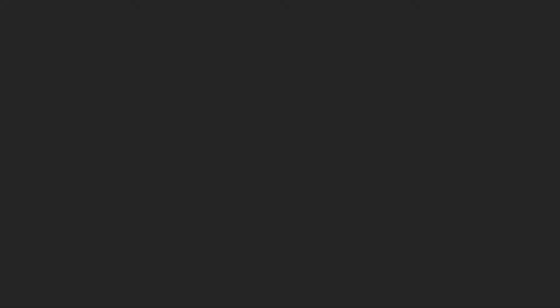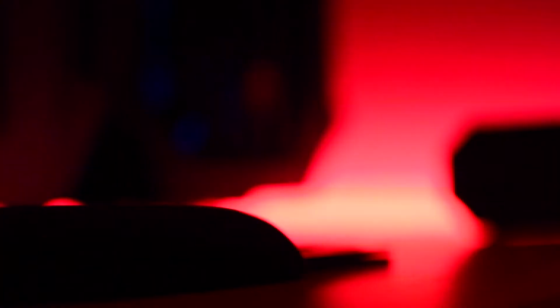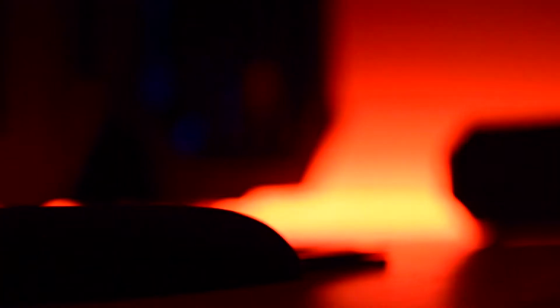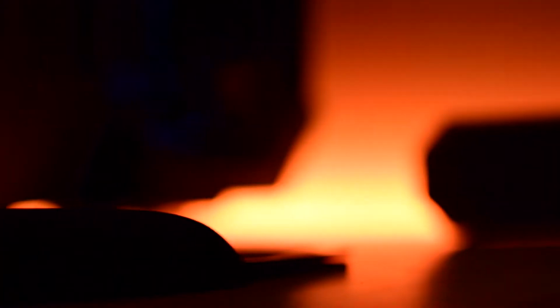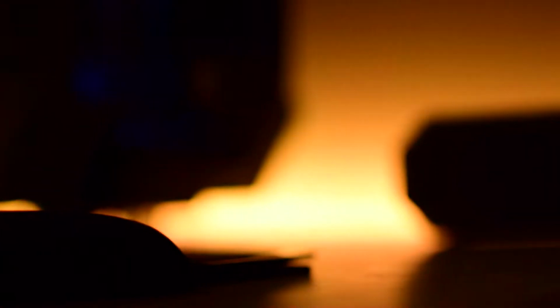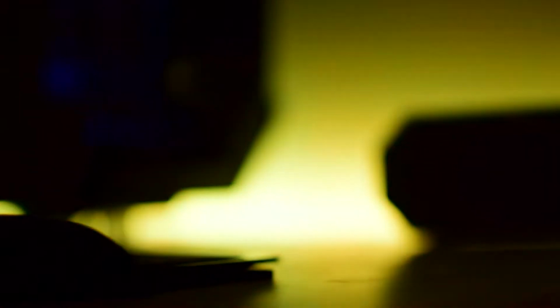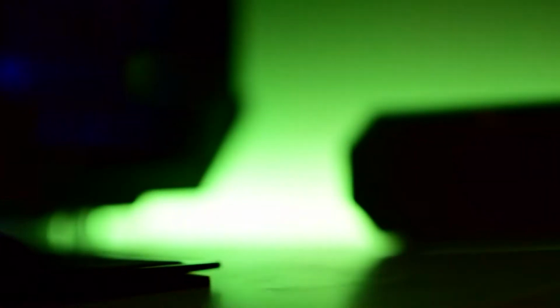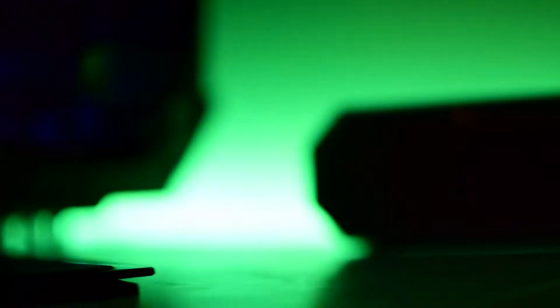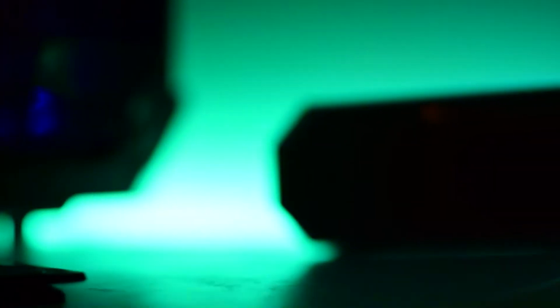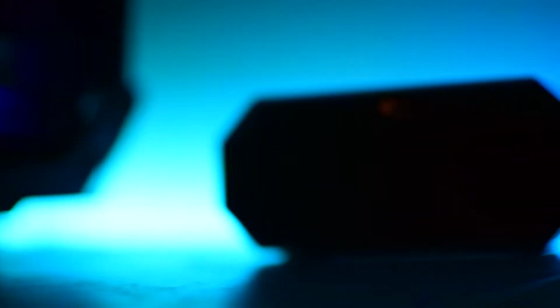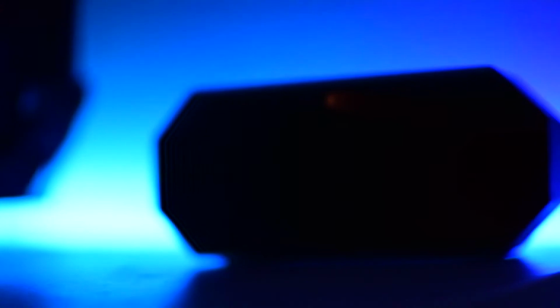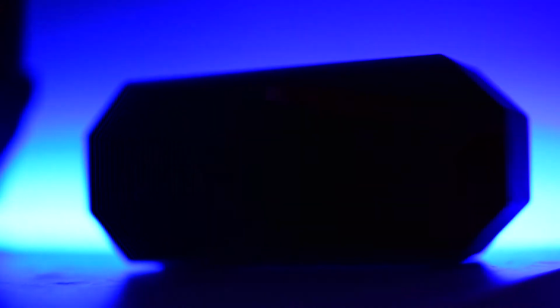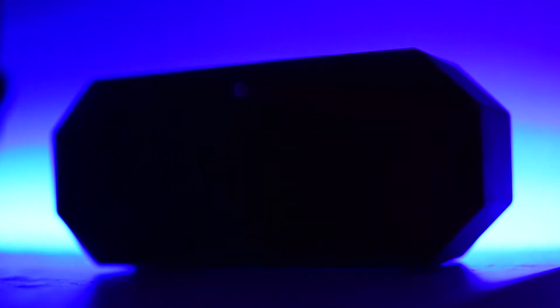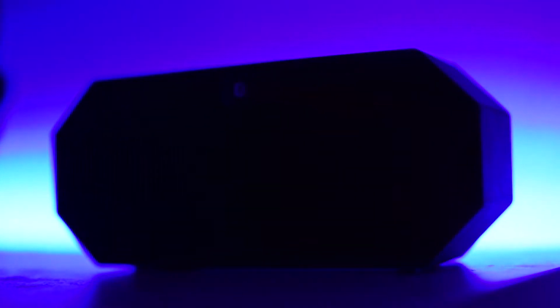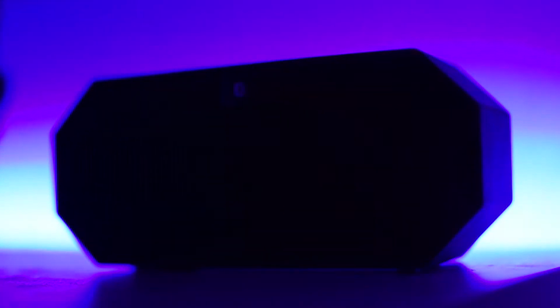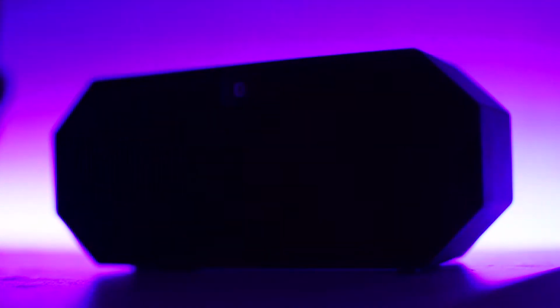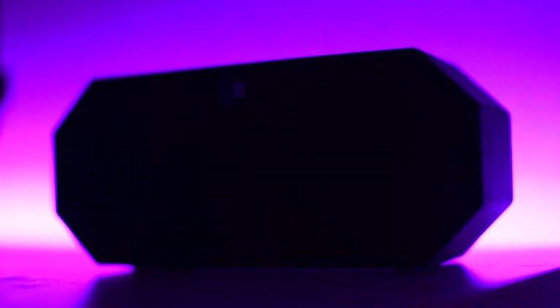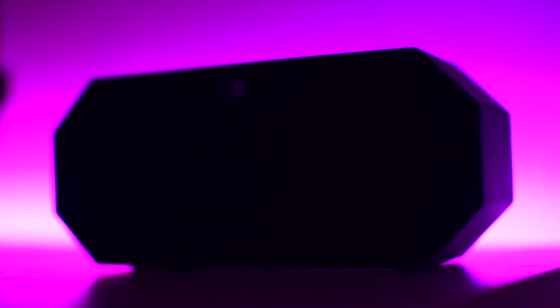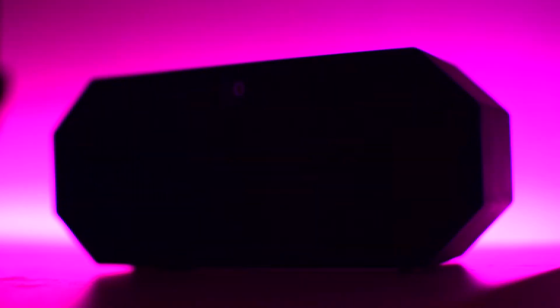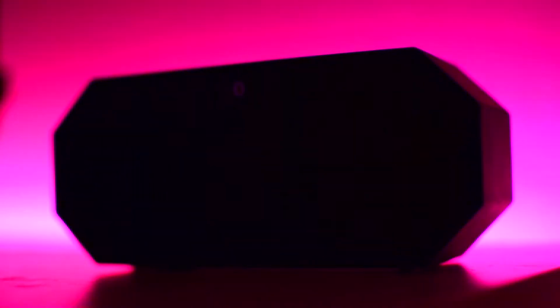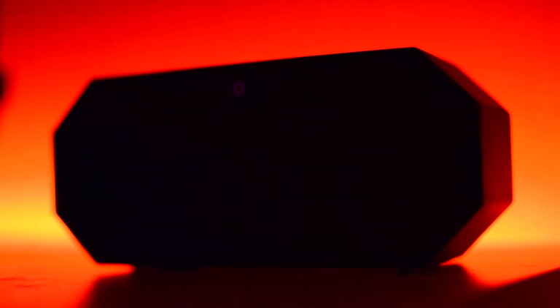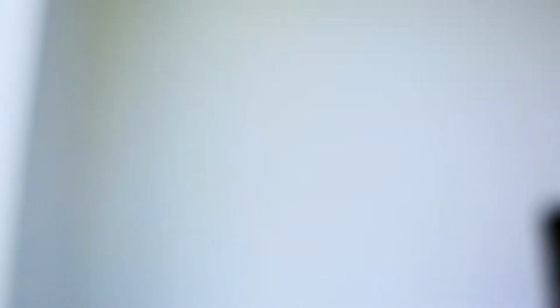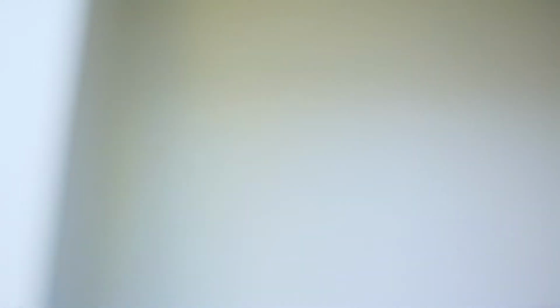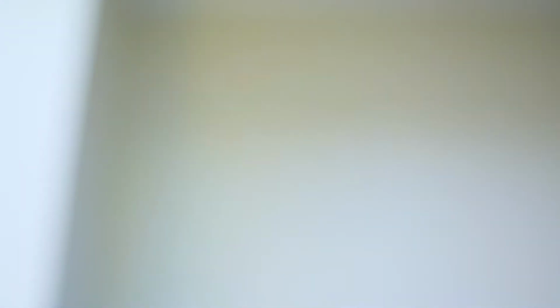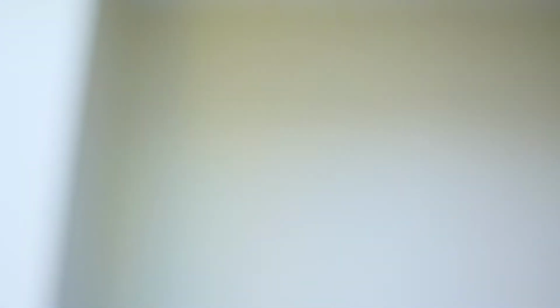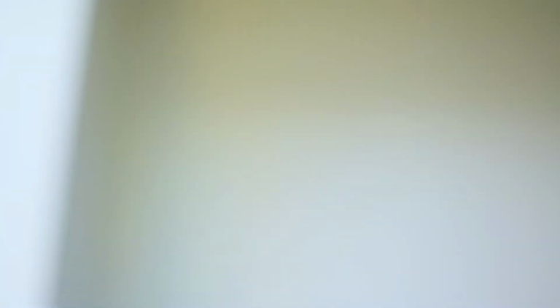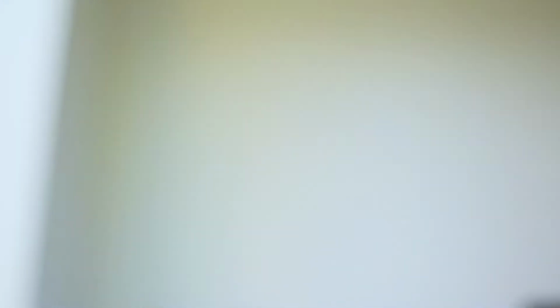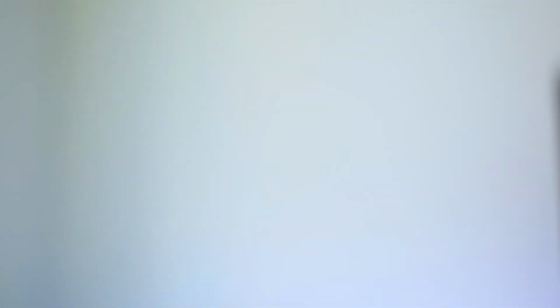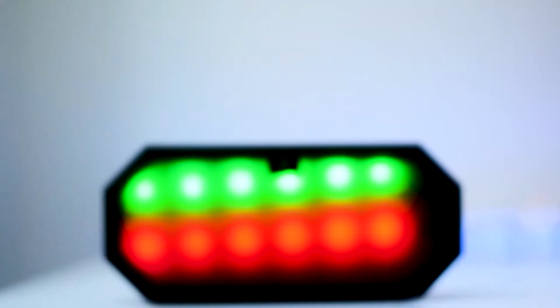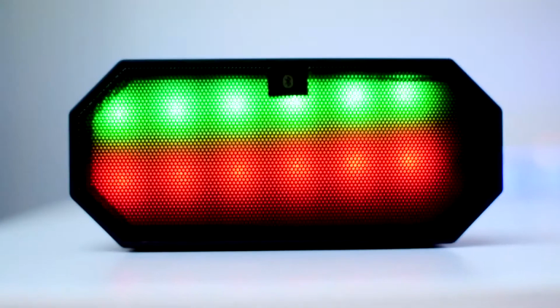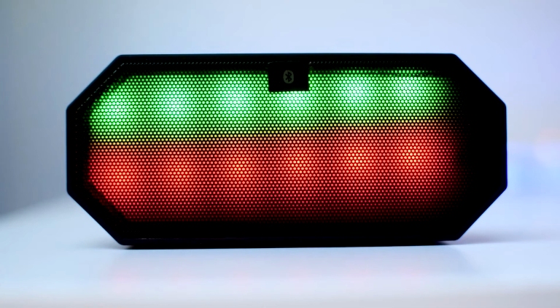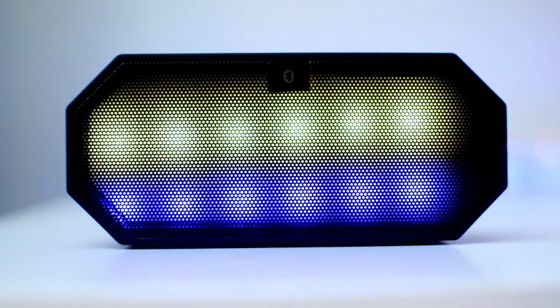Alright guys, how are we doing? It is great to be back uploading. This time I'm going to be taking a look at a really sweet speaker from eCandy.